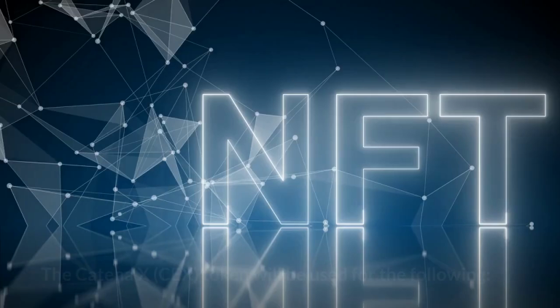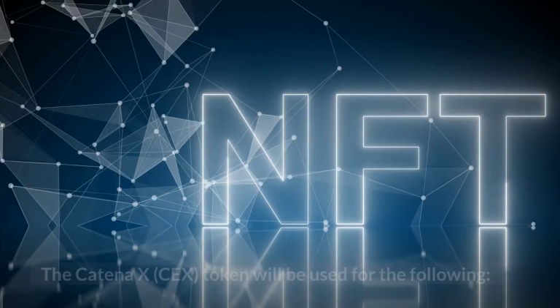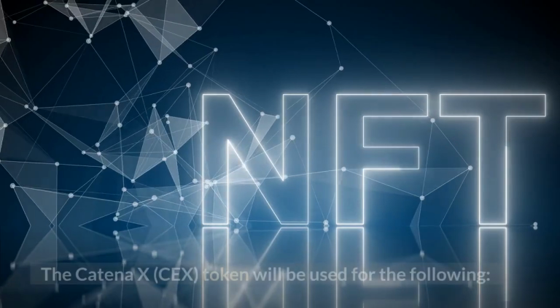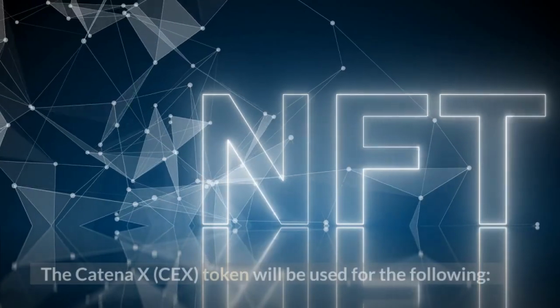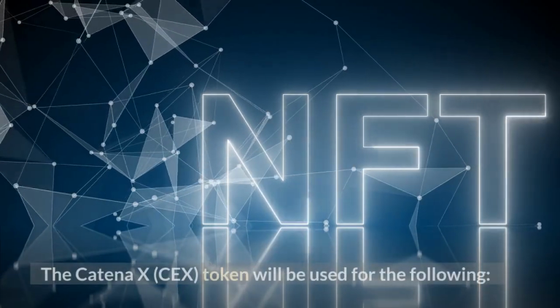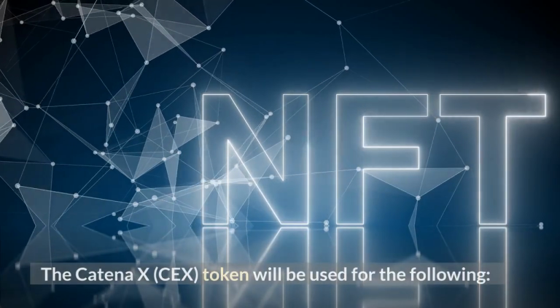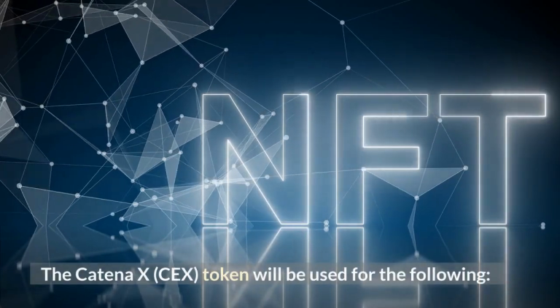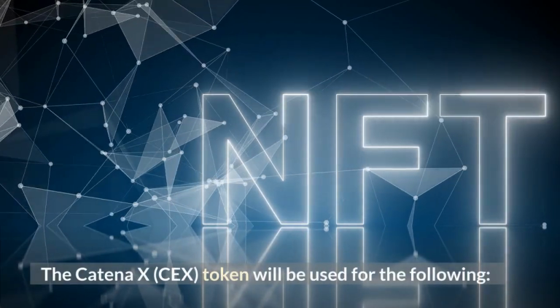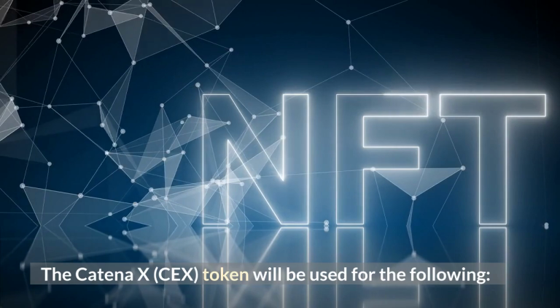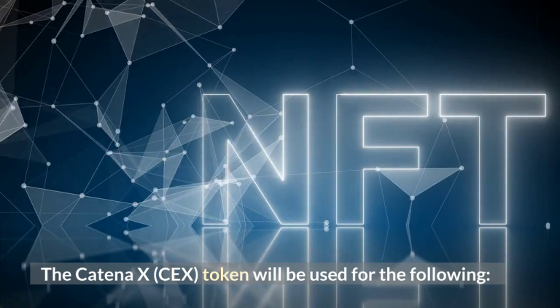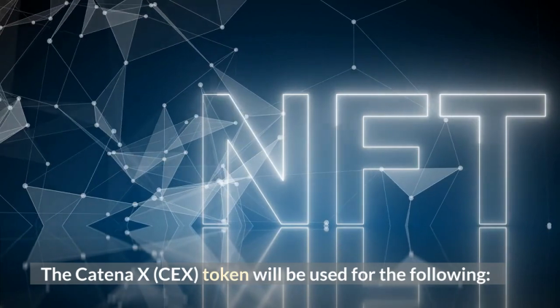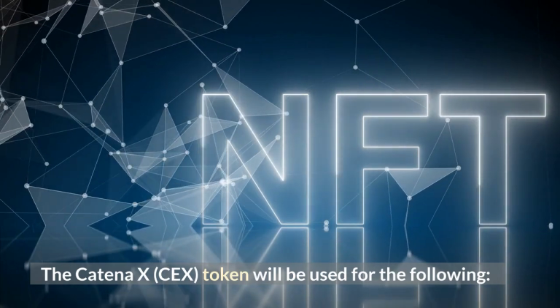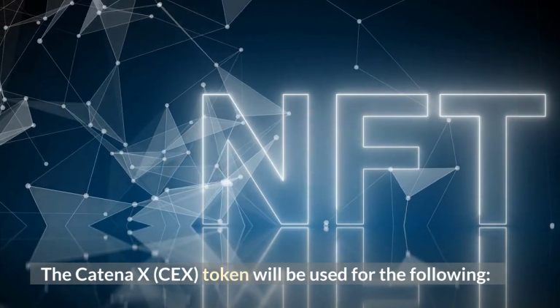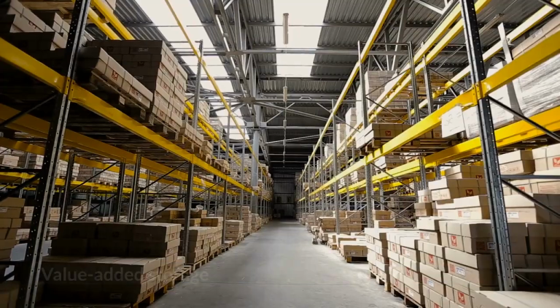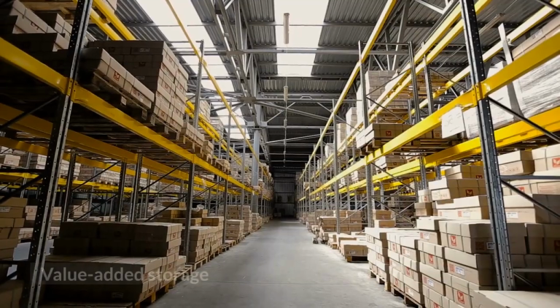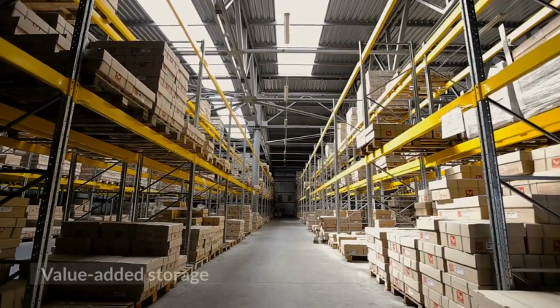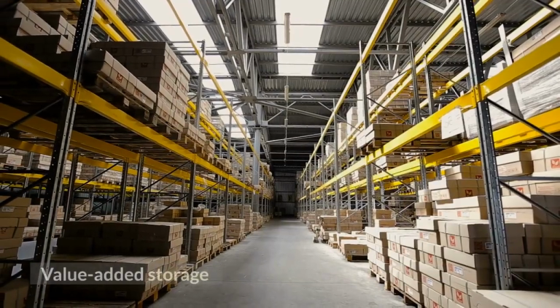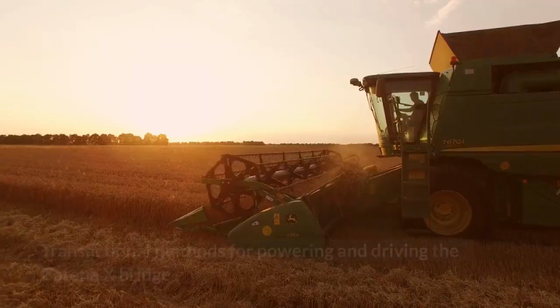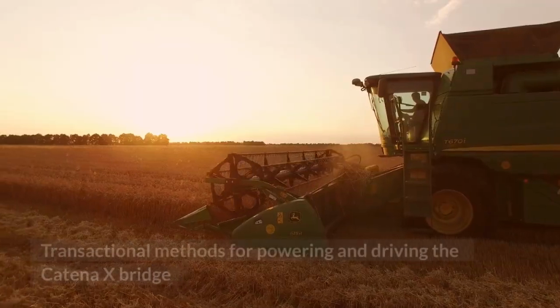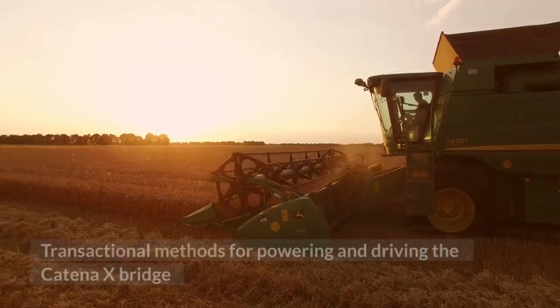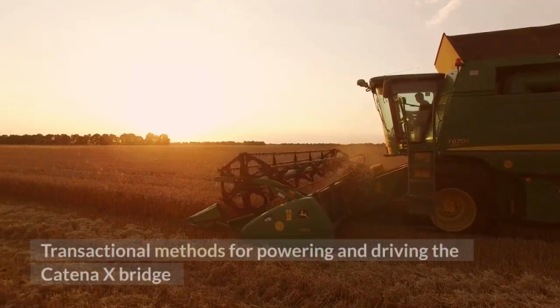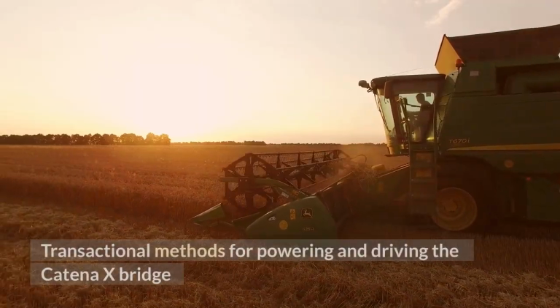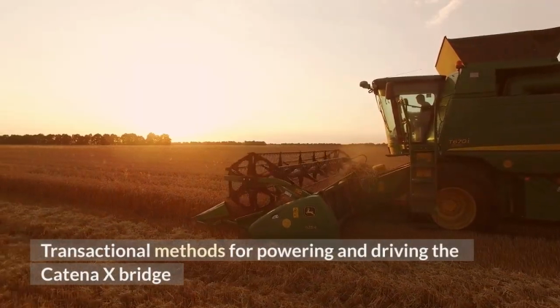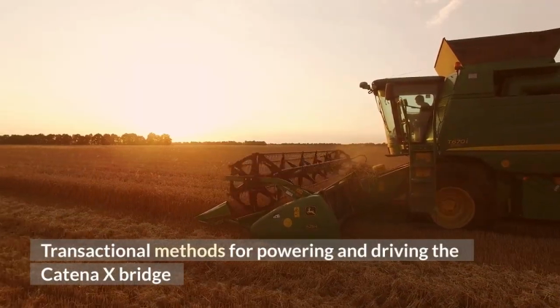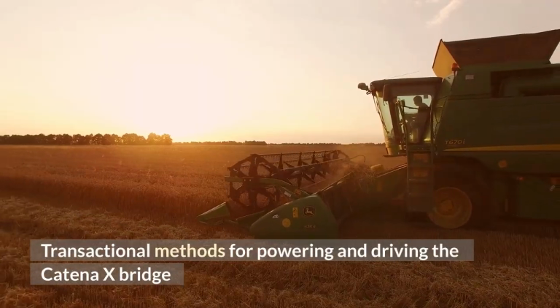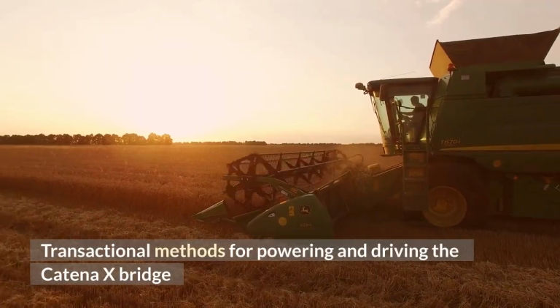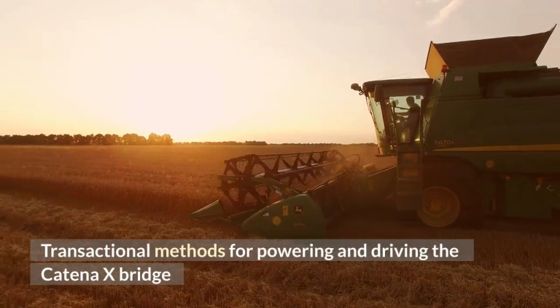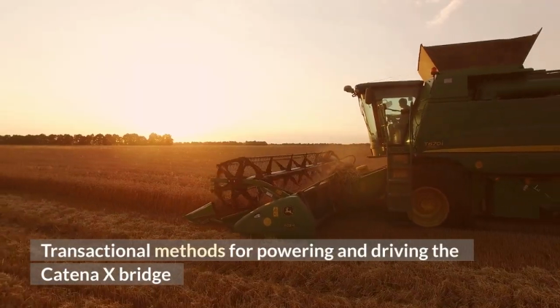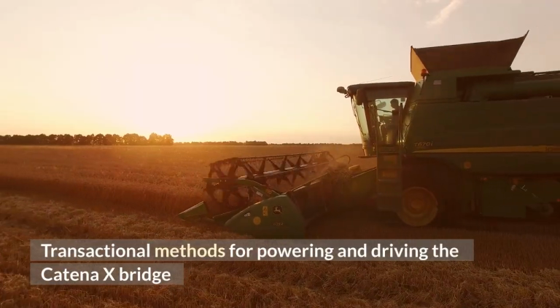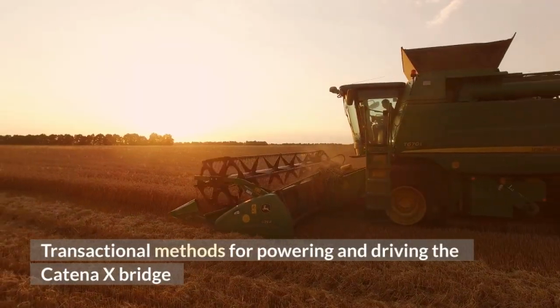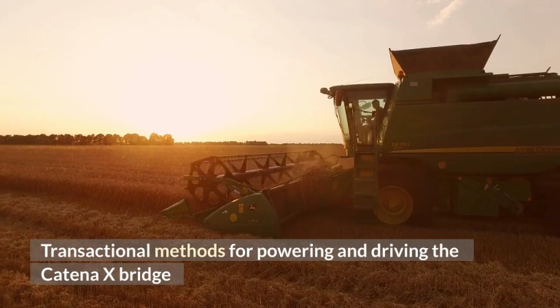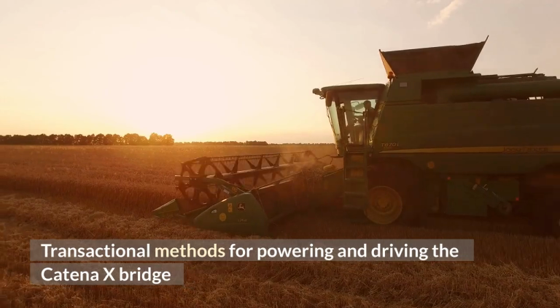The Katina X token will be used for the following: value-added storage, and transactional methods for powering and driving the Katina X bridge.